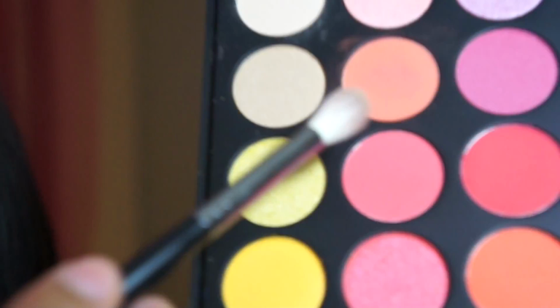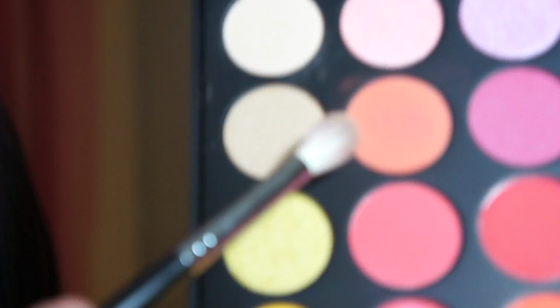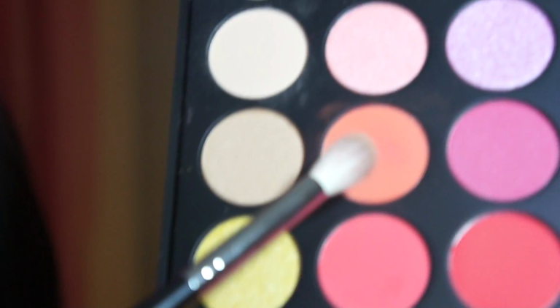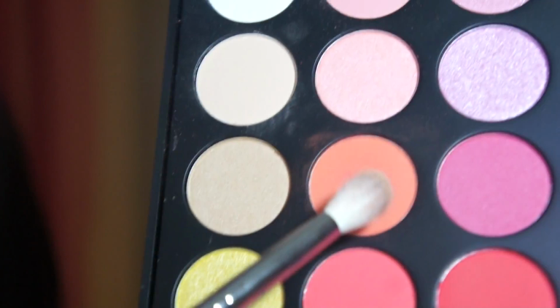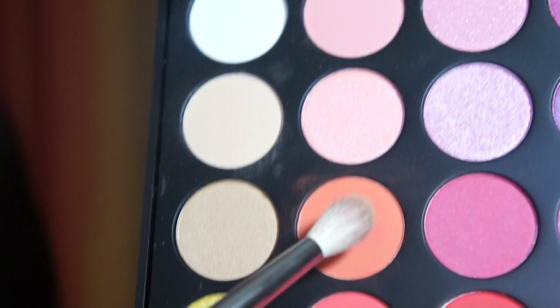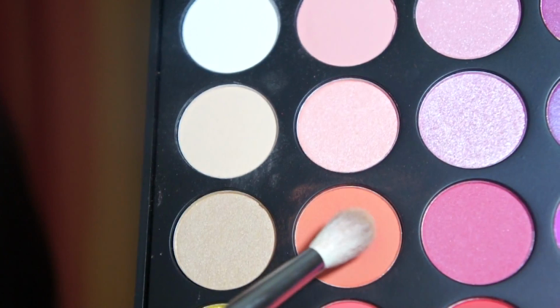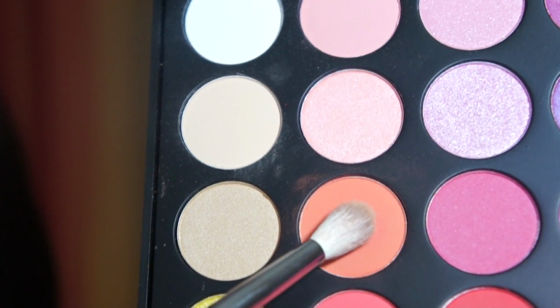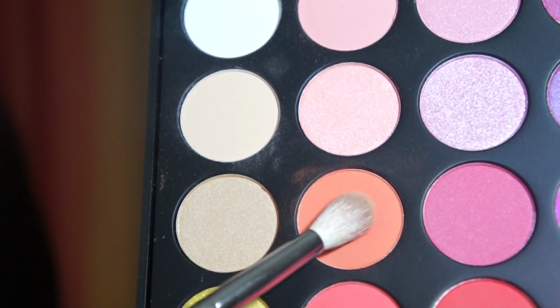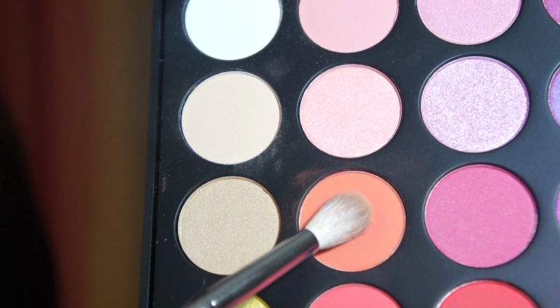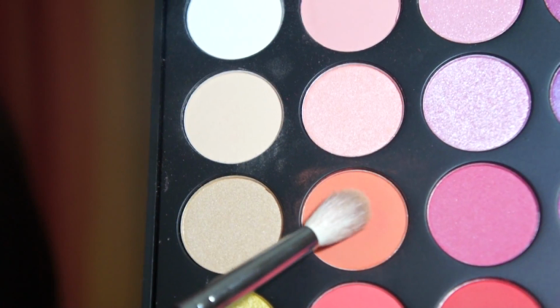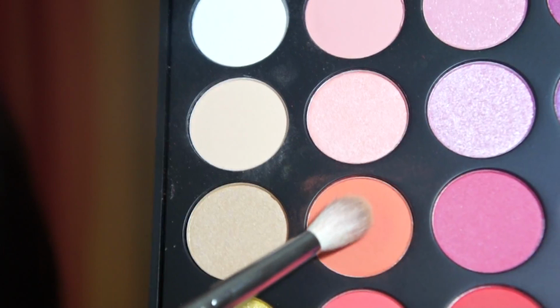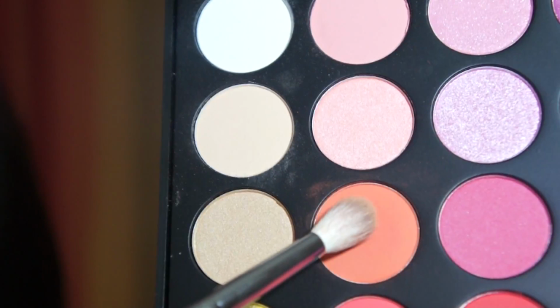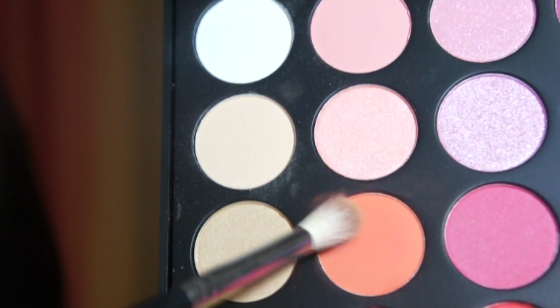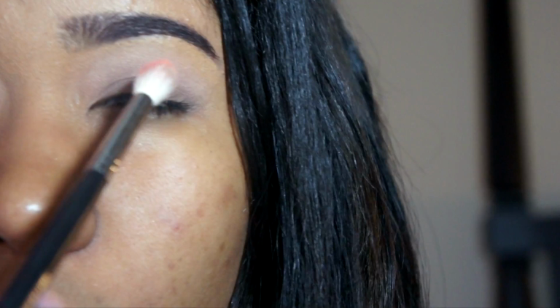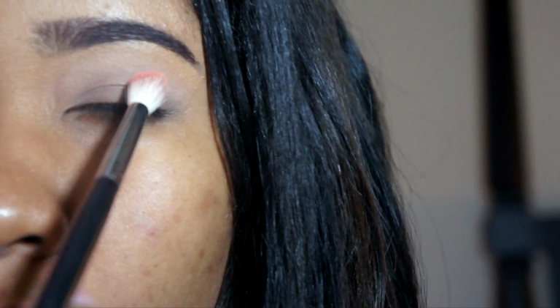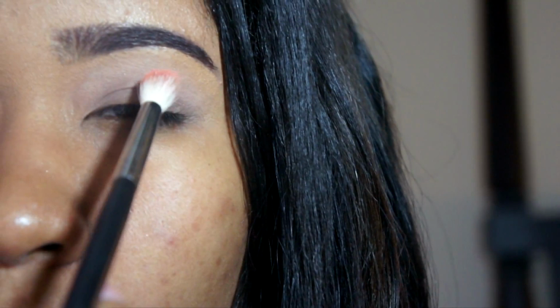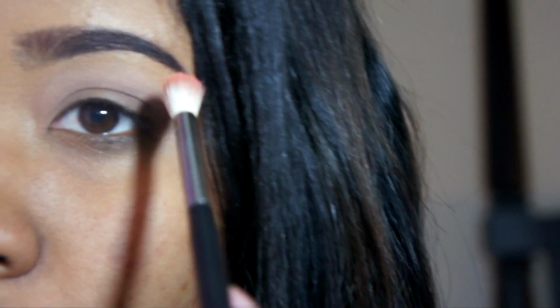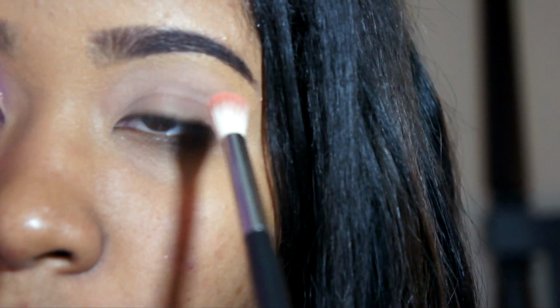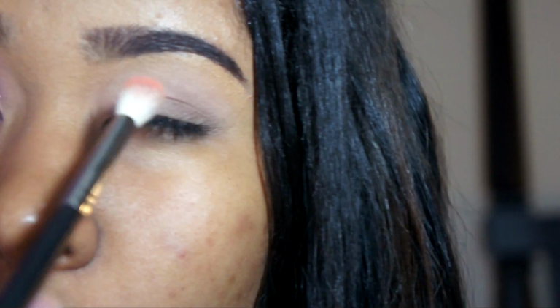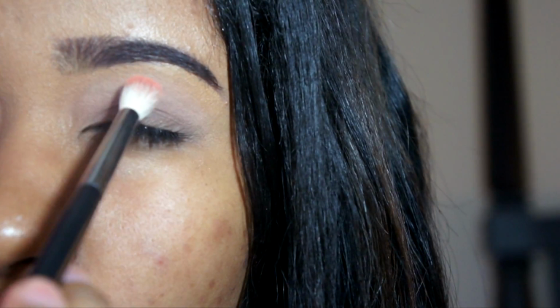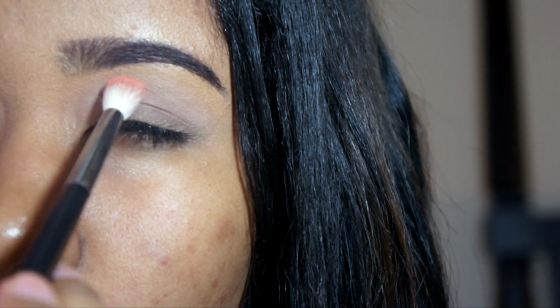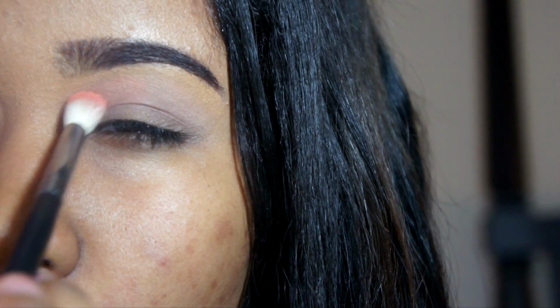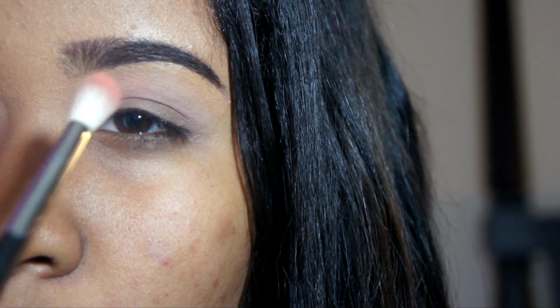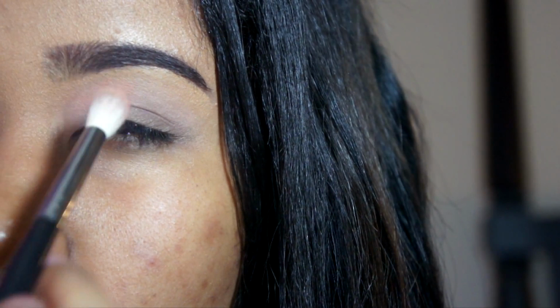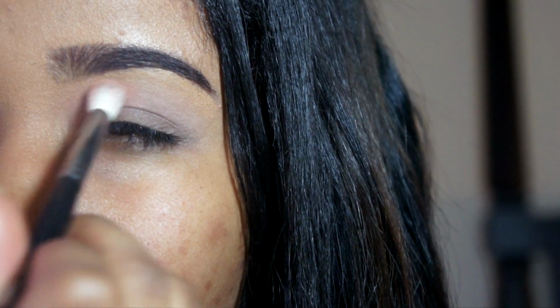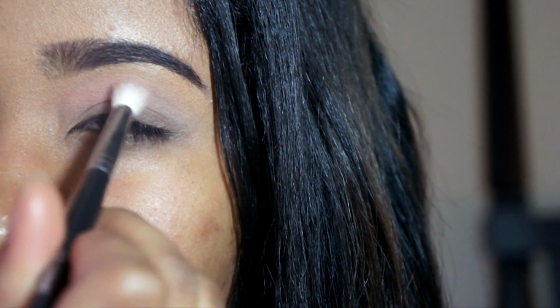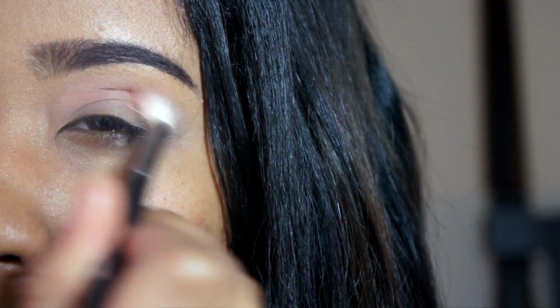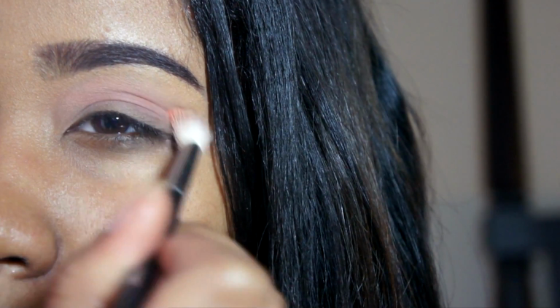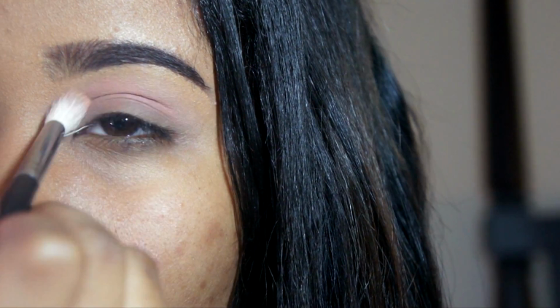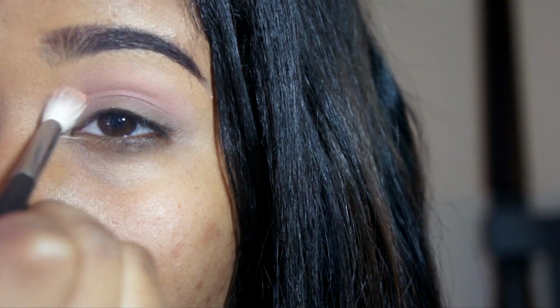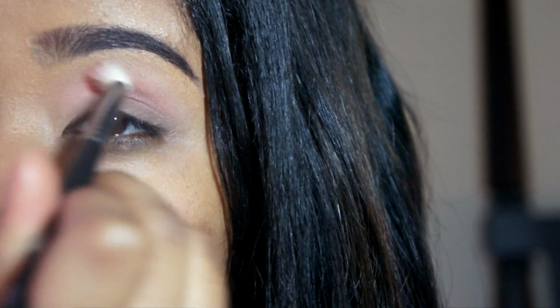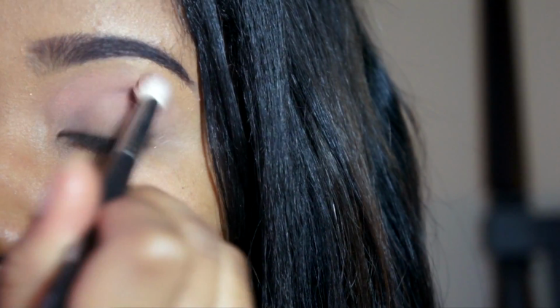Now I'm taking my real transition color — this peachy orange color — with the same Morphe 441 brush, and I'm just going to pop that right above my crease to create my transition color.